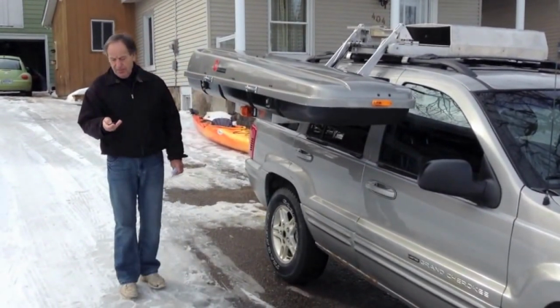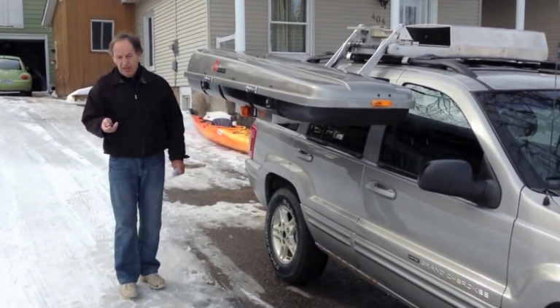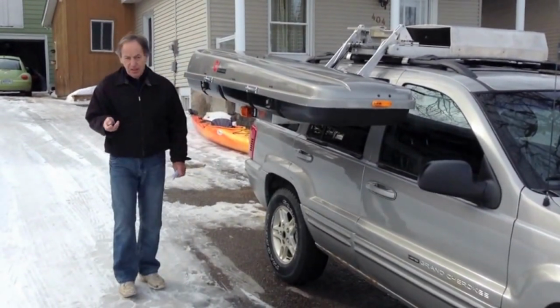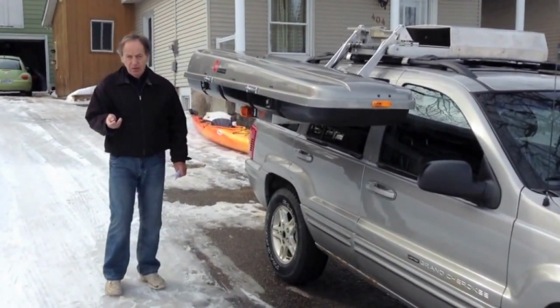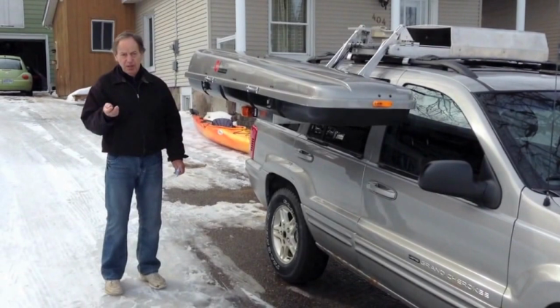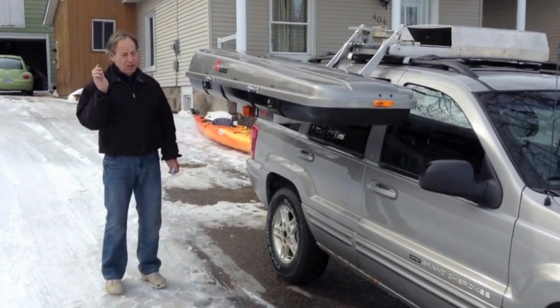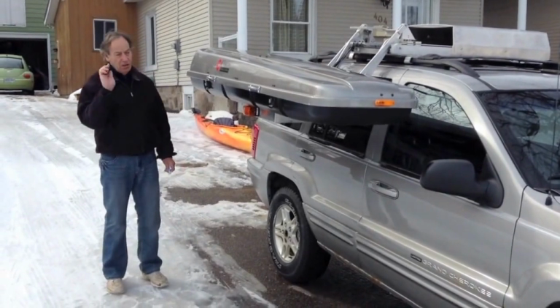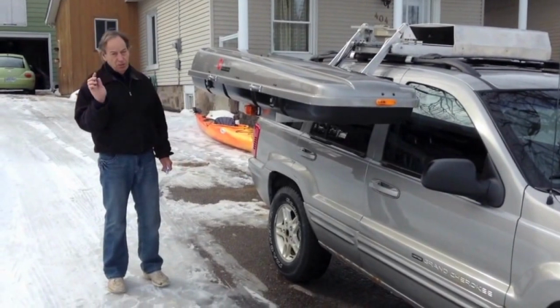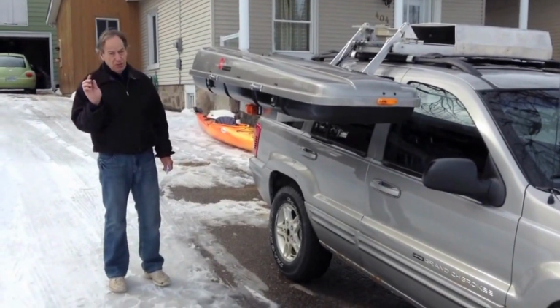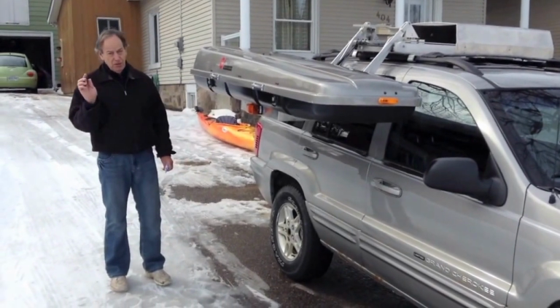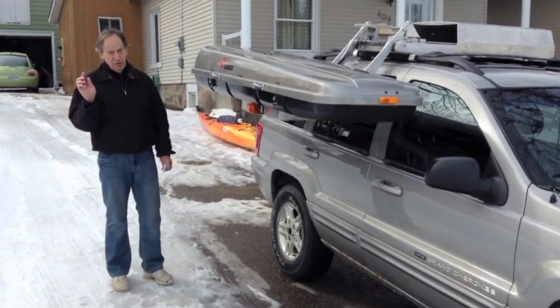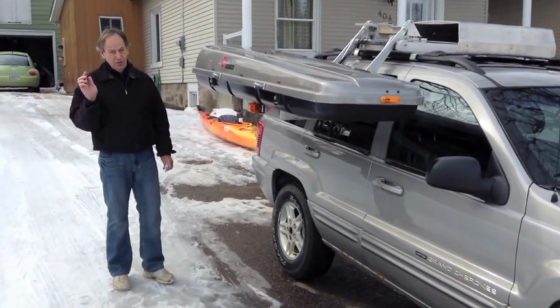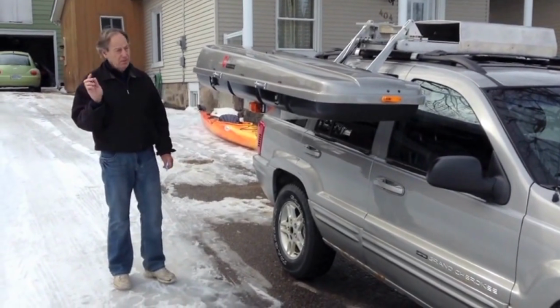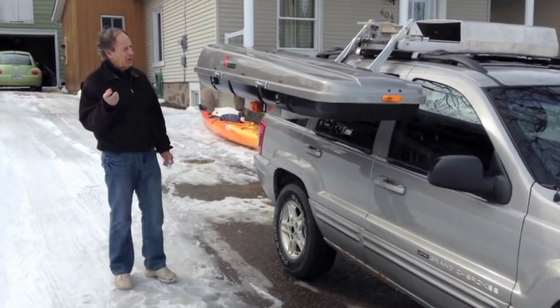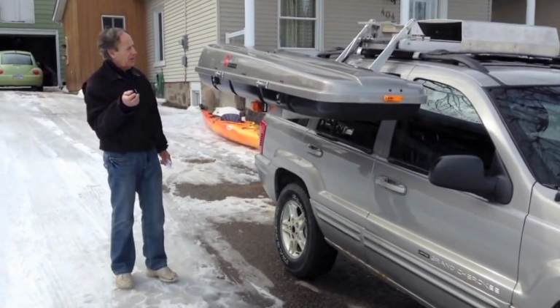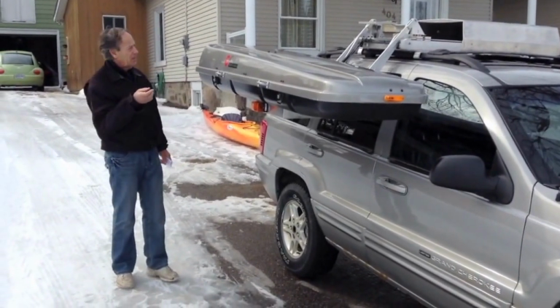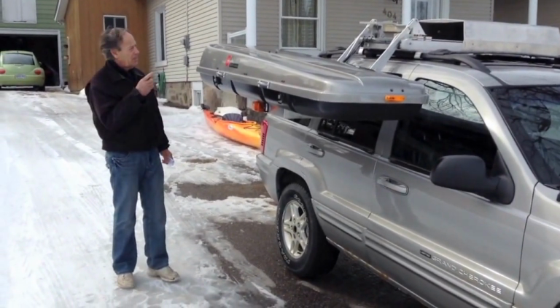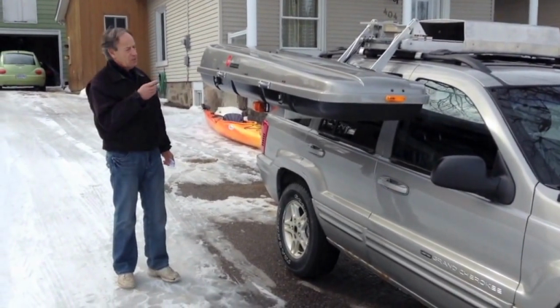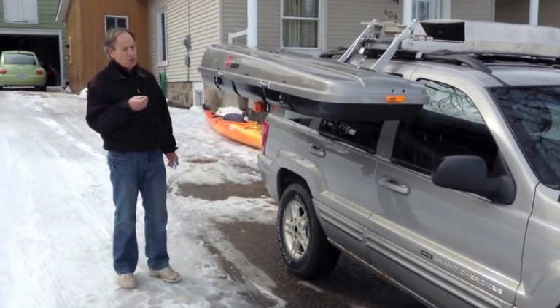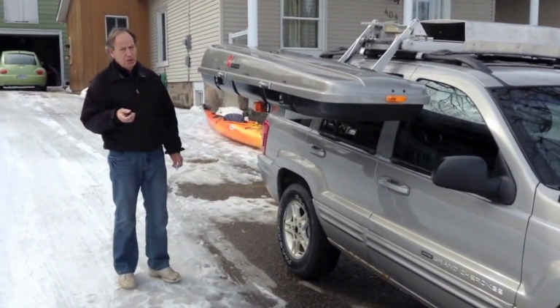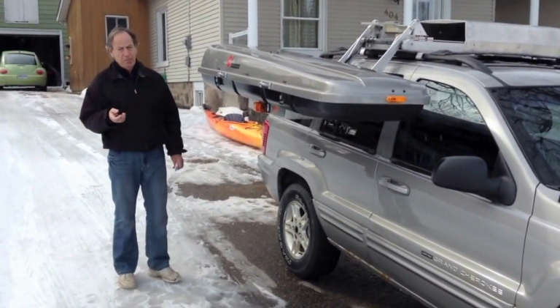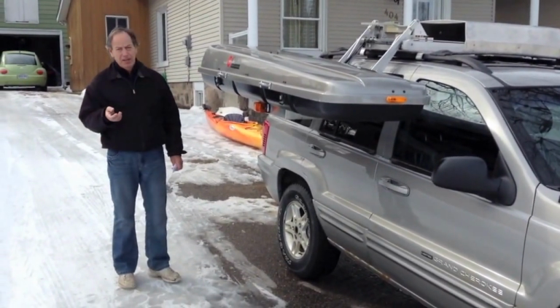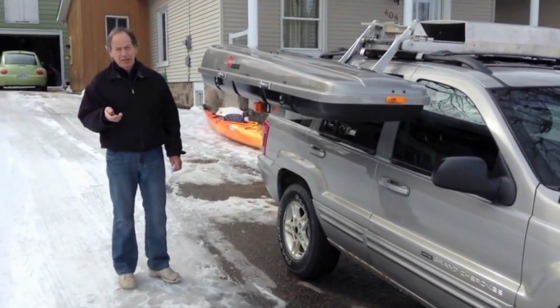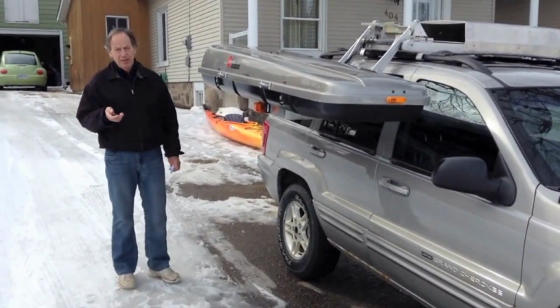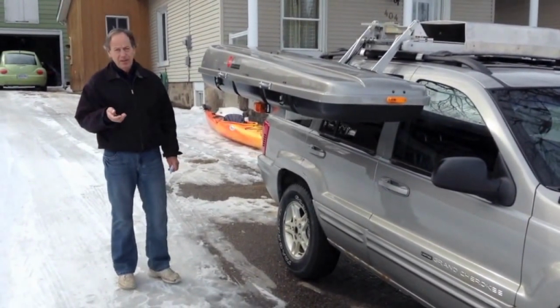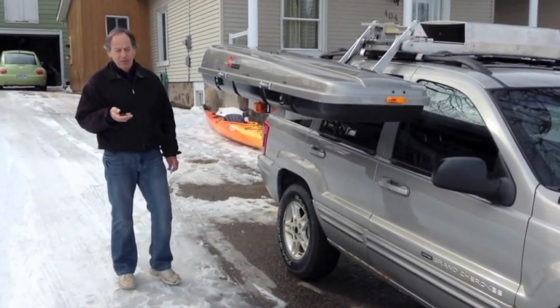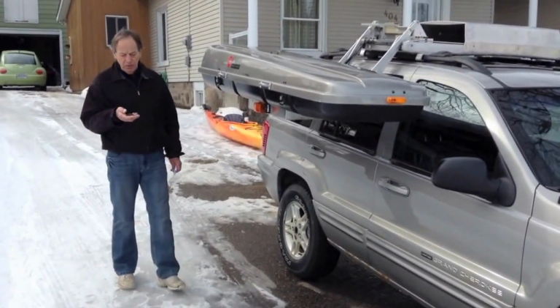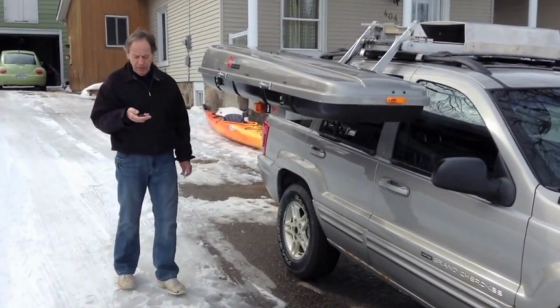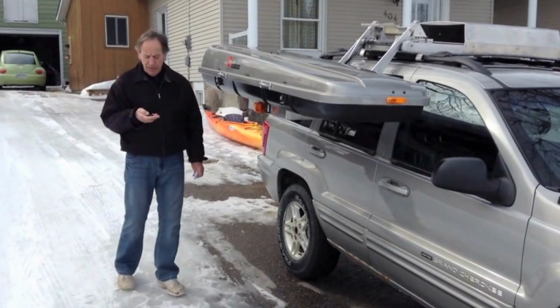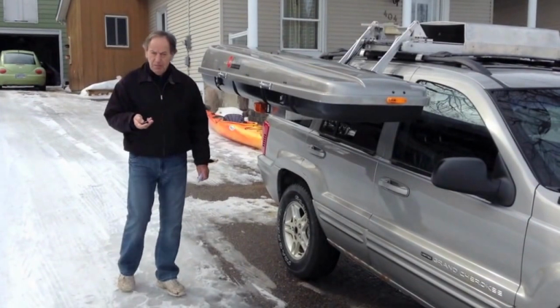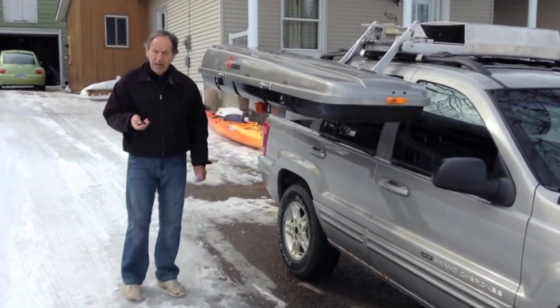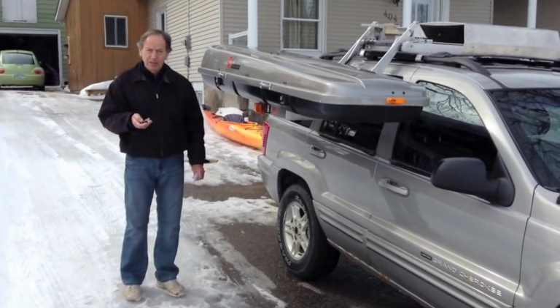I'm going to move this all by remote control too. It has its own solar panel to feed the batteries.